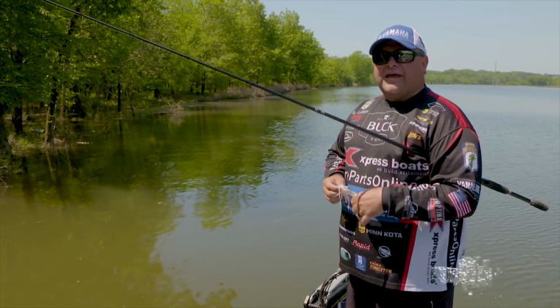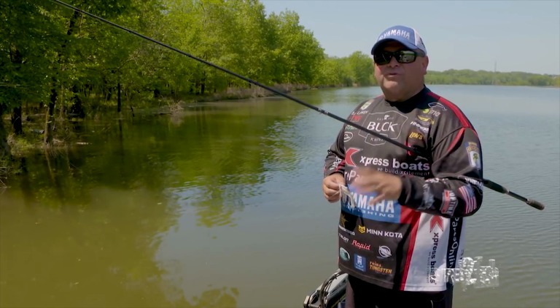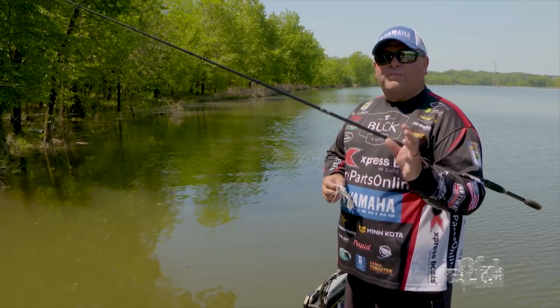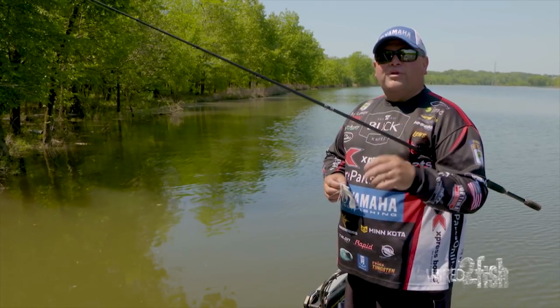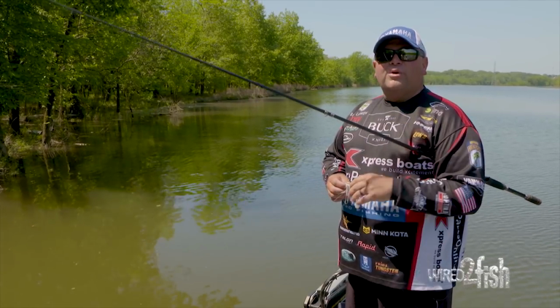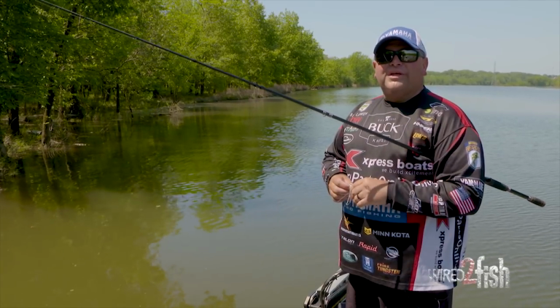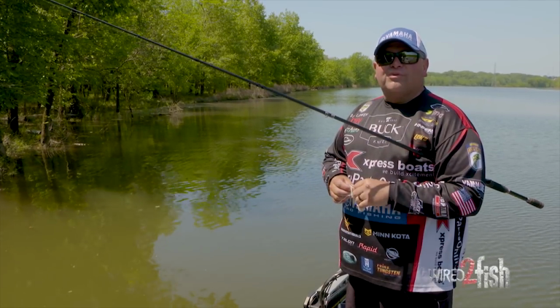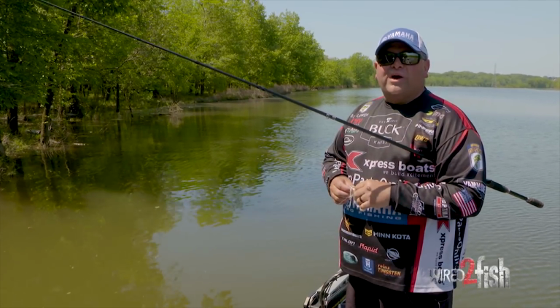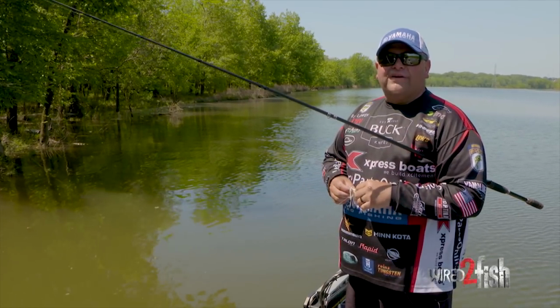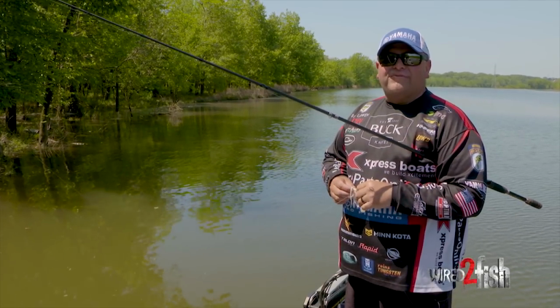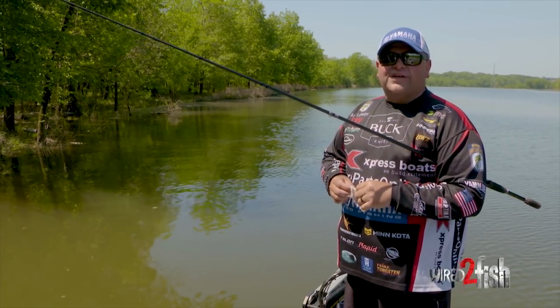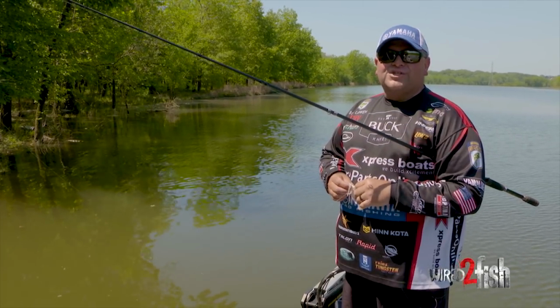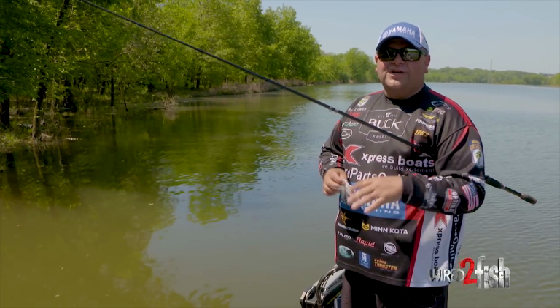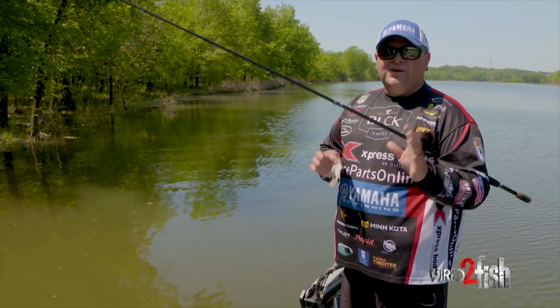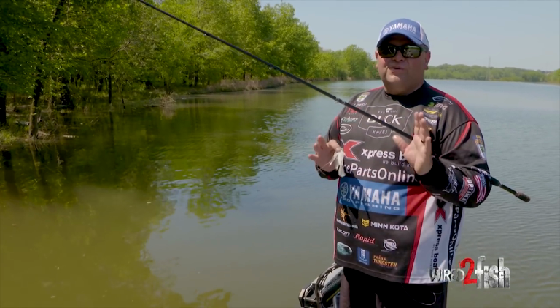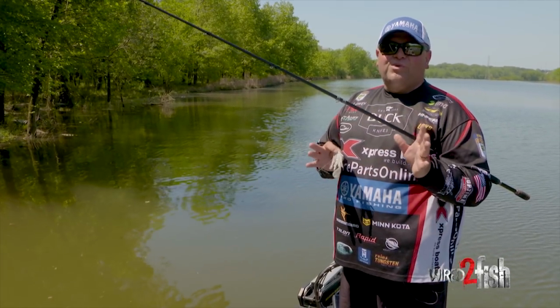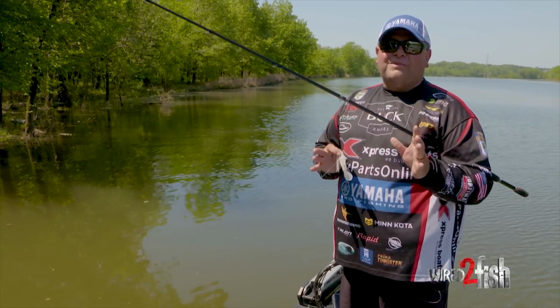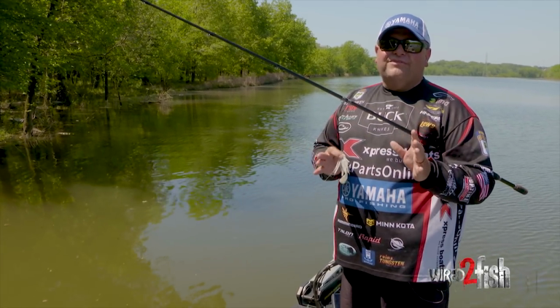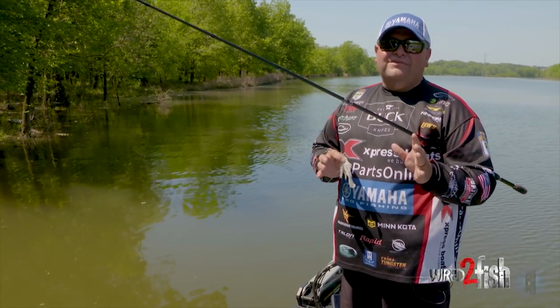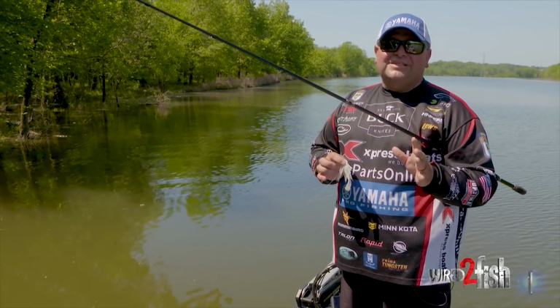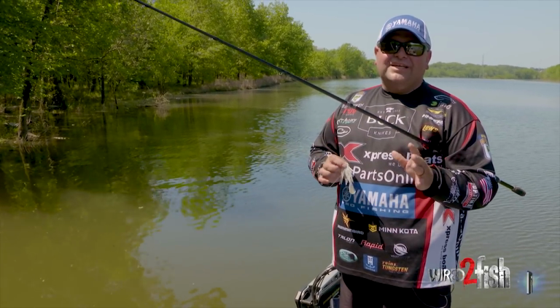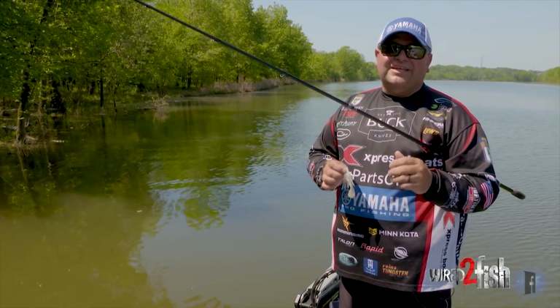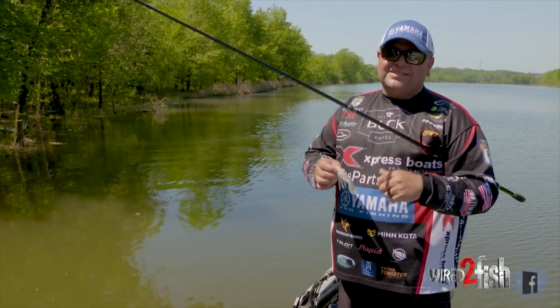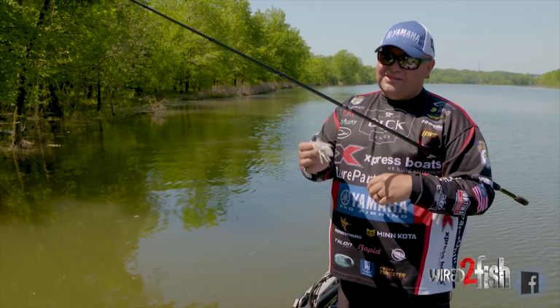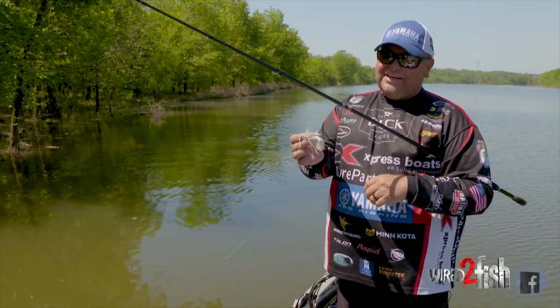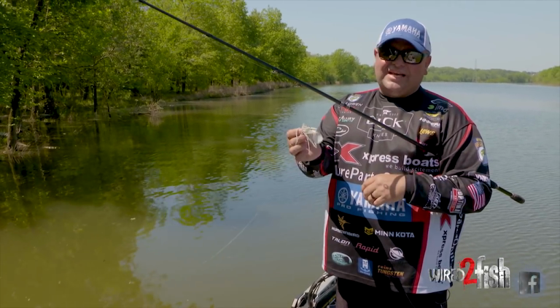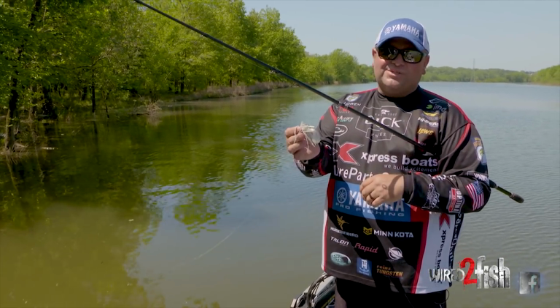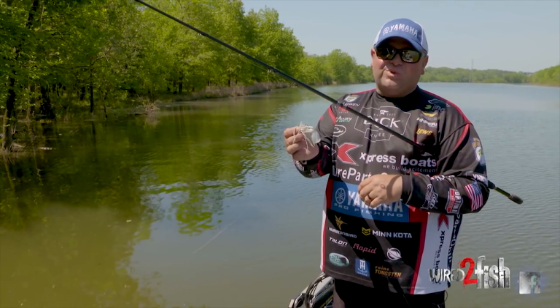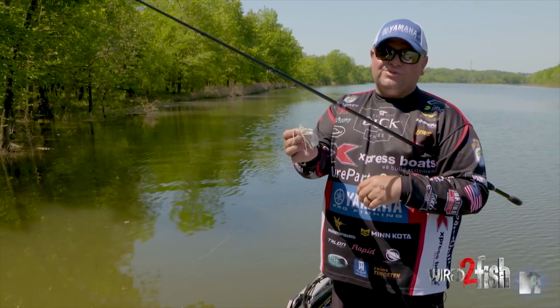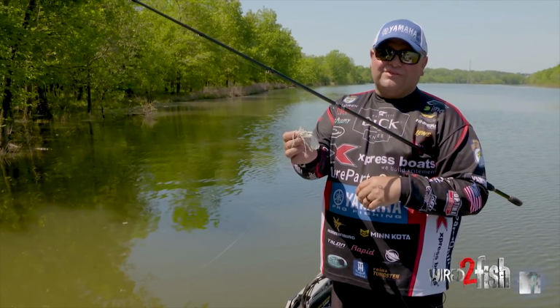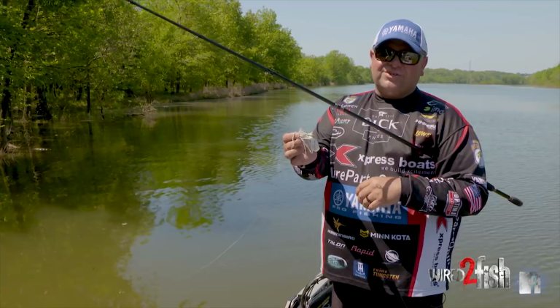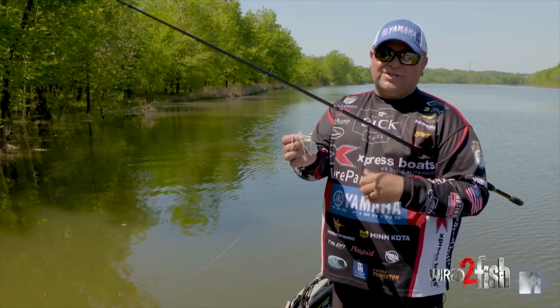Hey everyone, Bill Lowen here with Wired2Fish with one of my favorite techniques, and that's swim jig fishing.